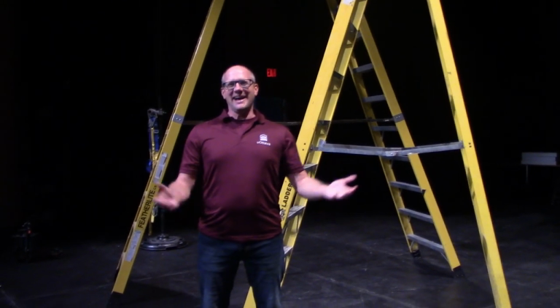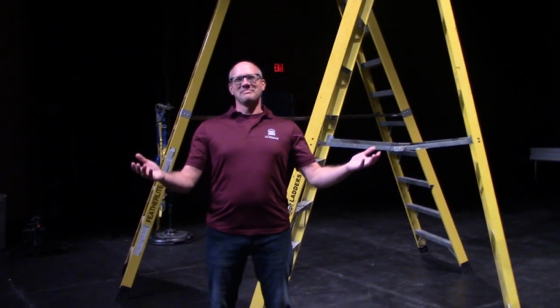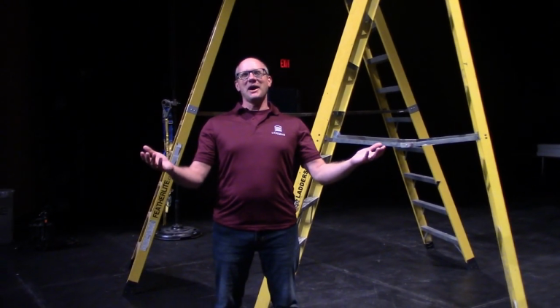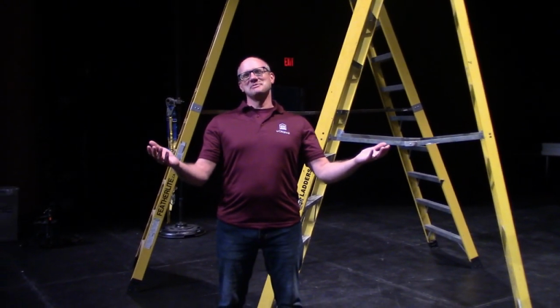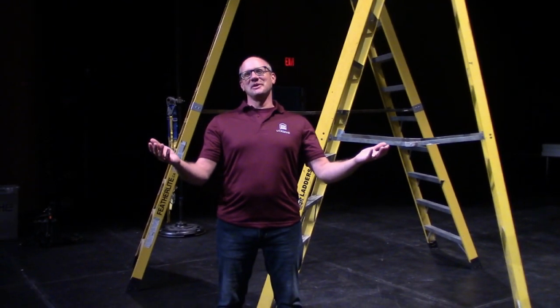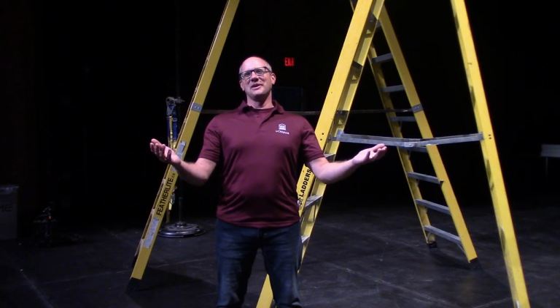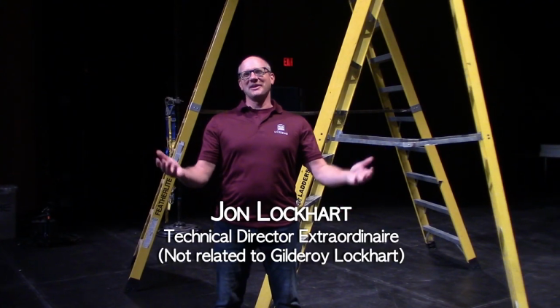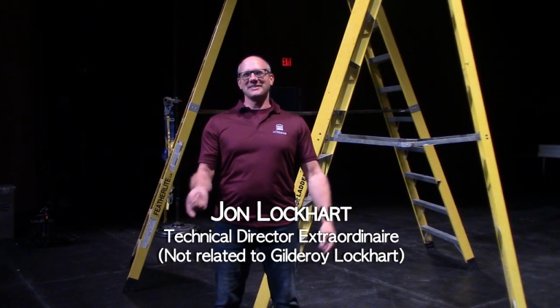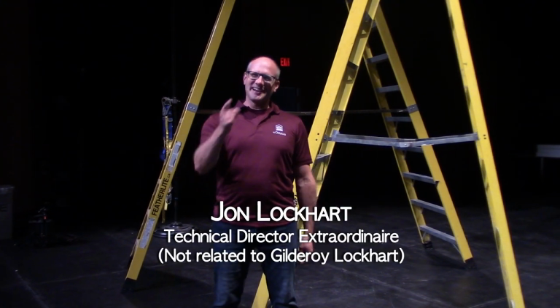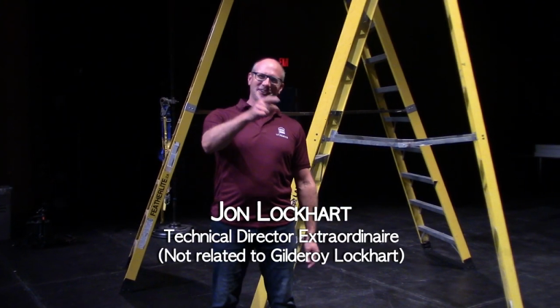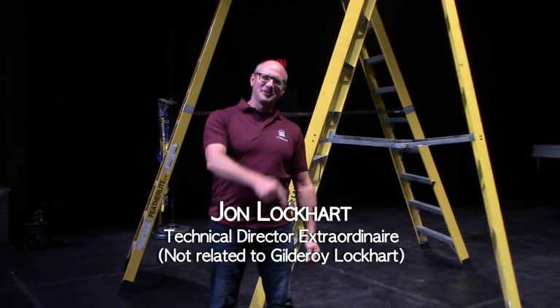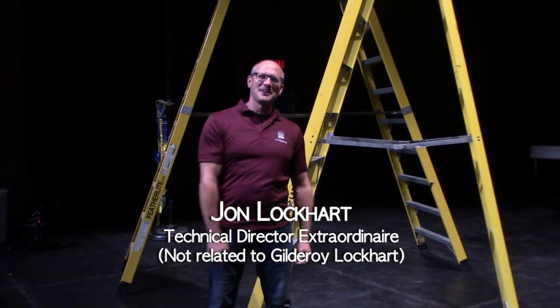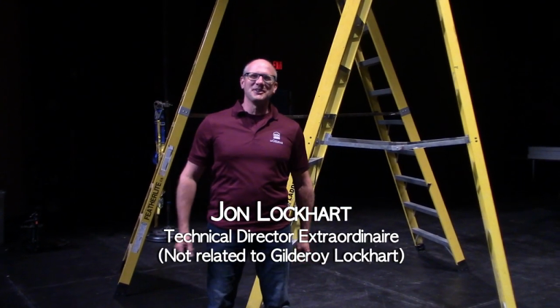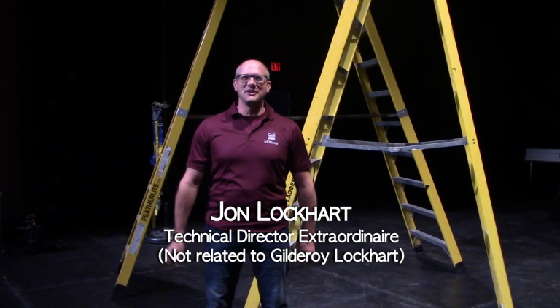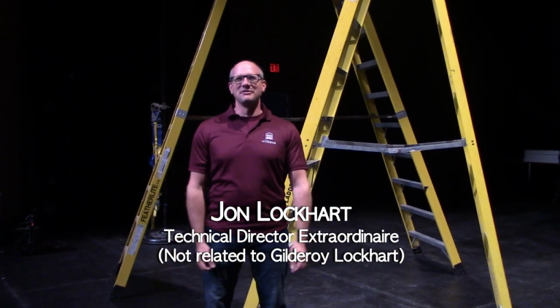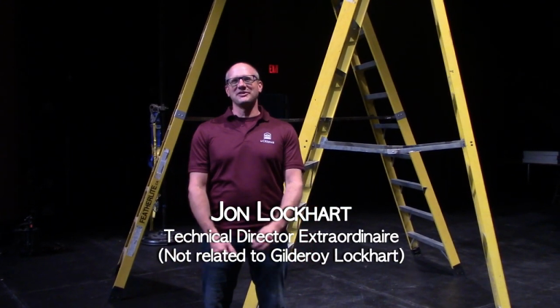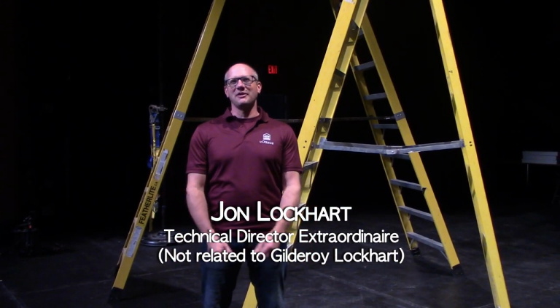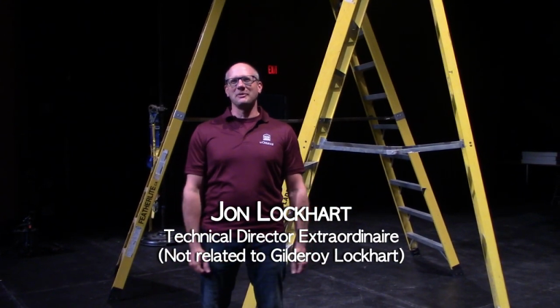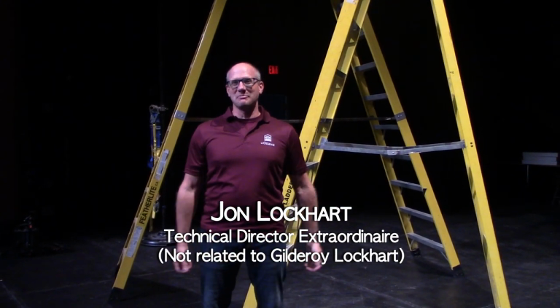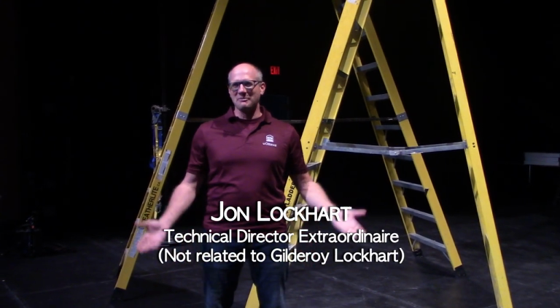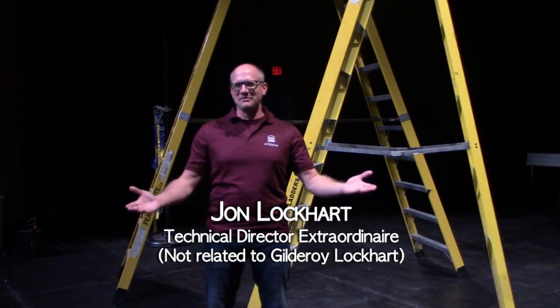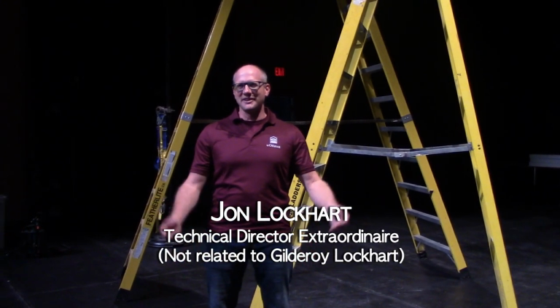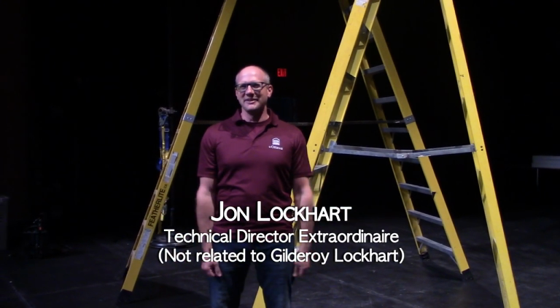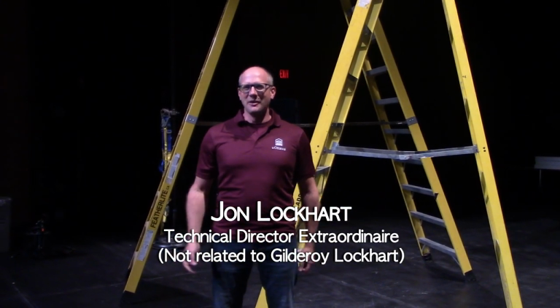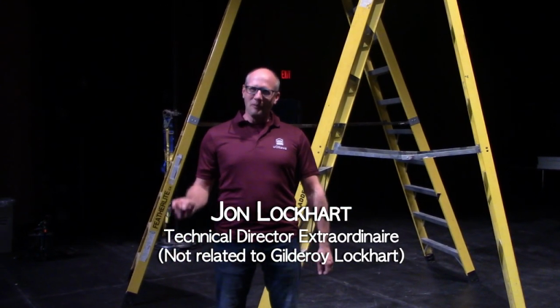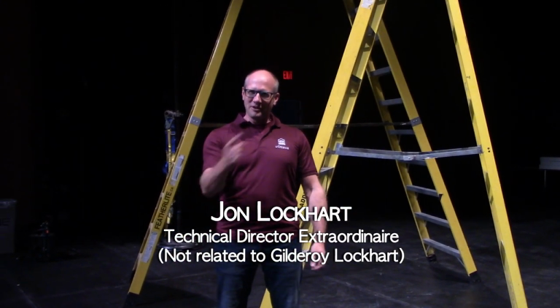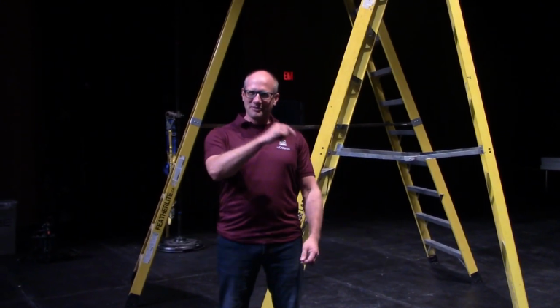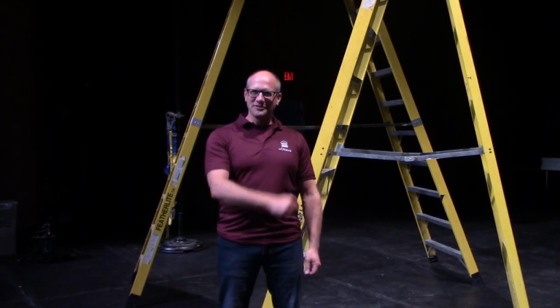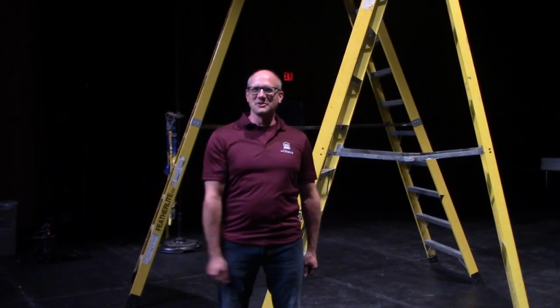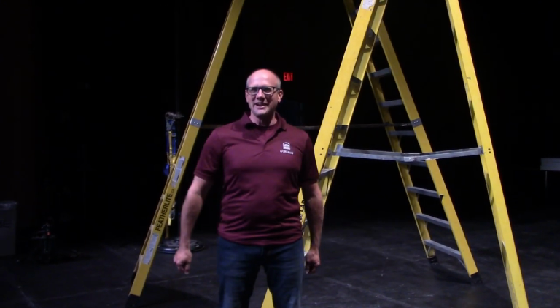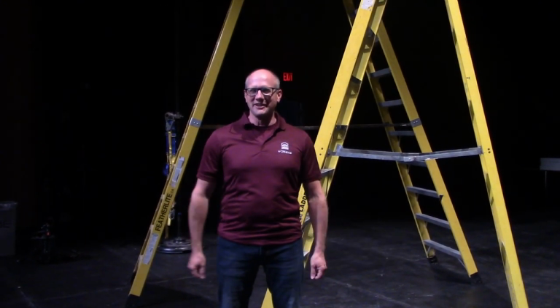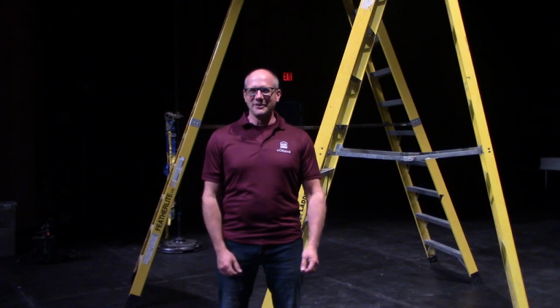Hi, I'm John Lockhart, Technical Director of the University of Ottawa Department of Theatre. Welcome to some training videos.